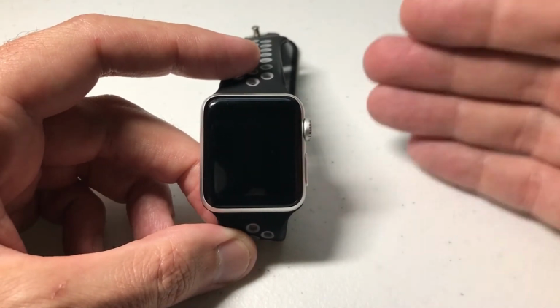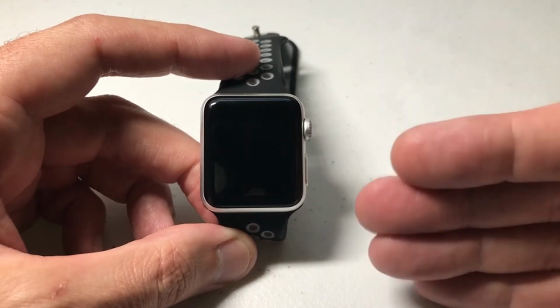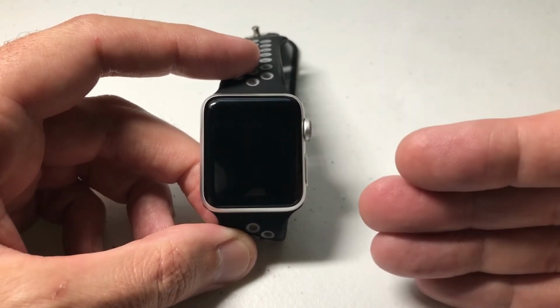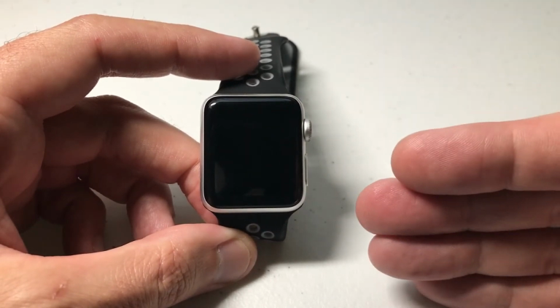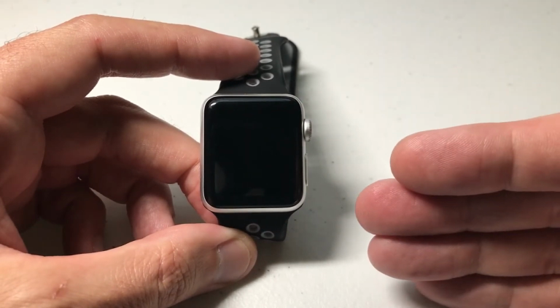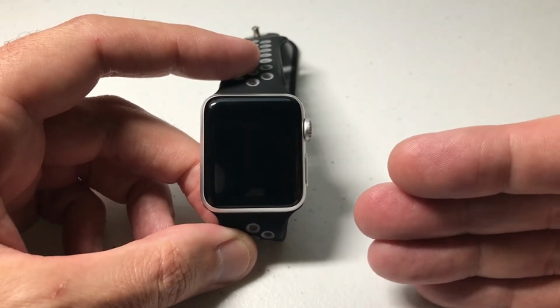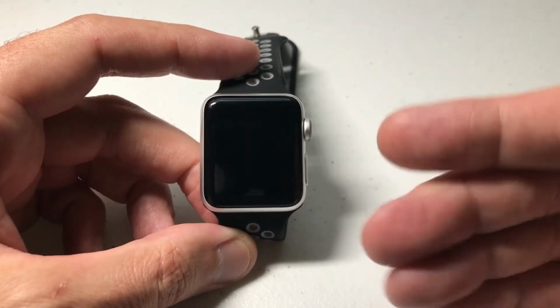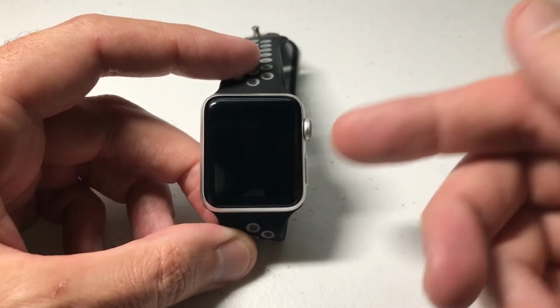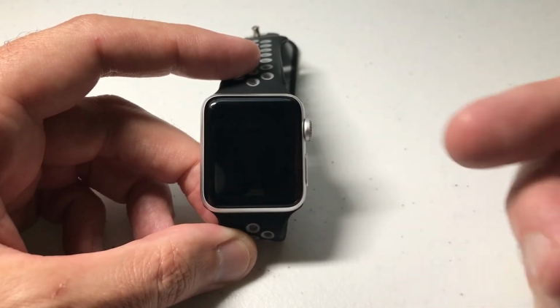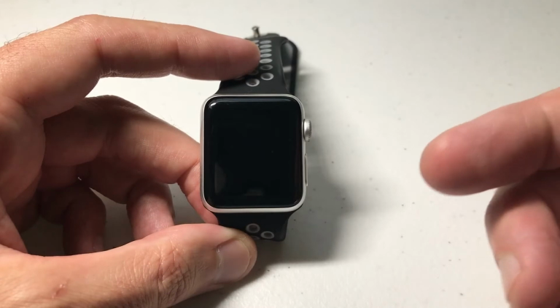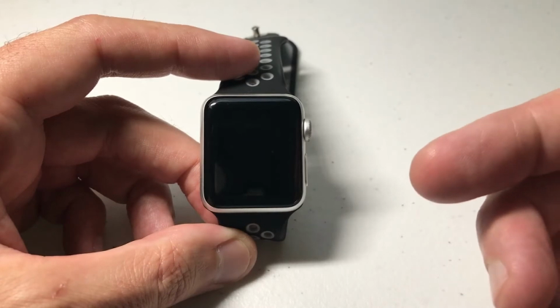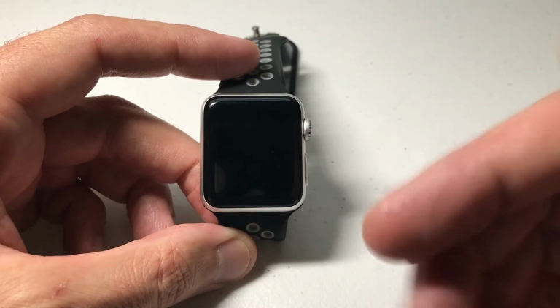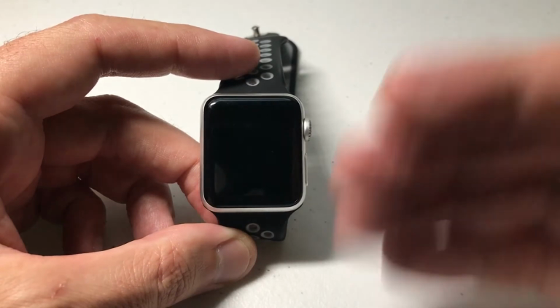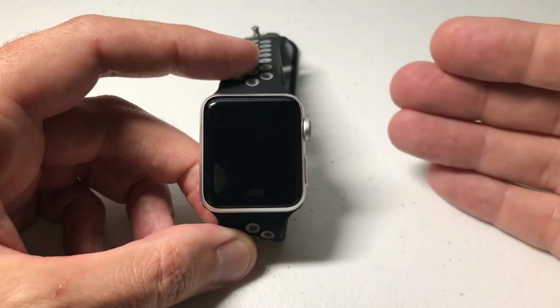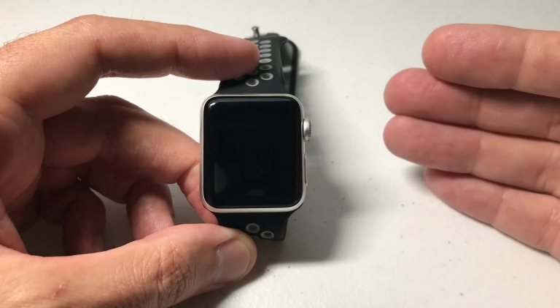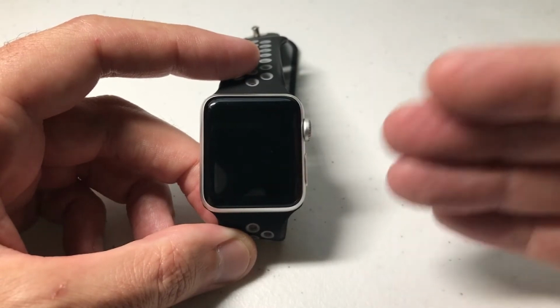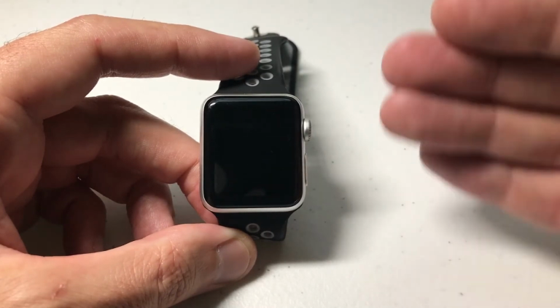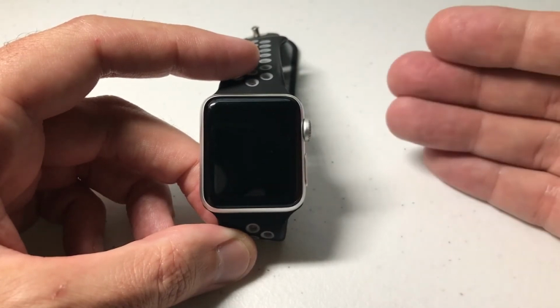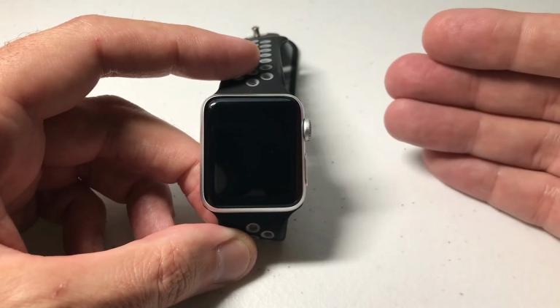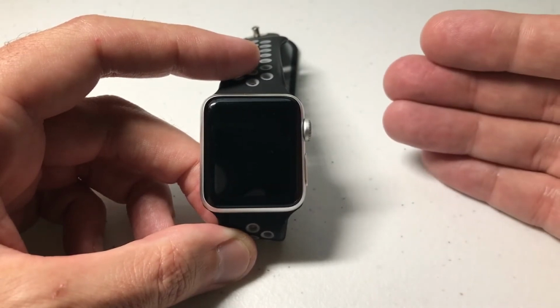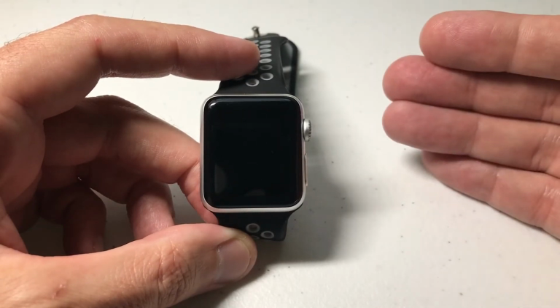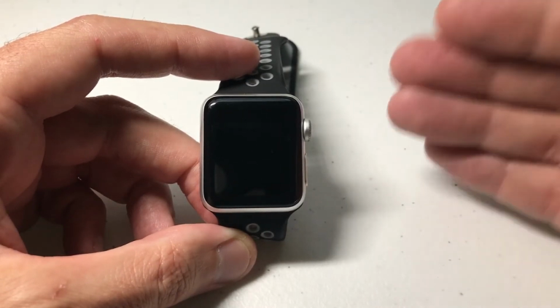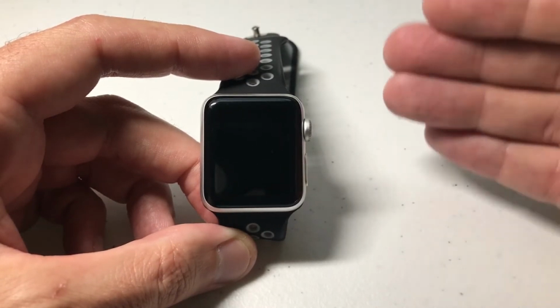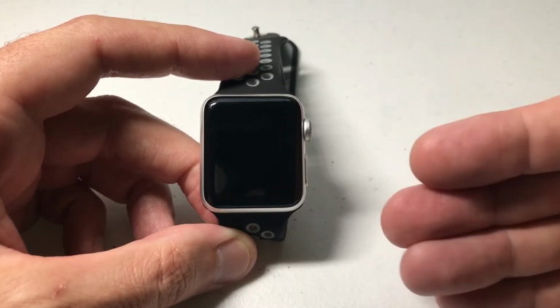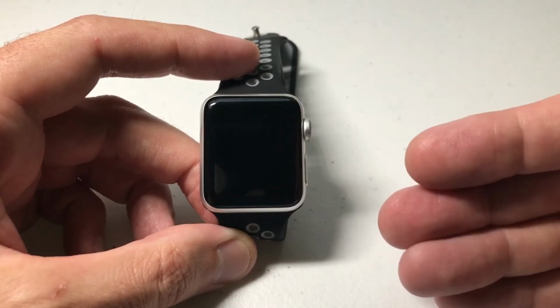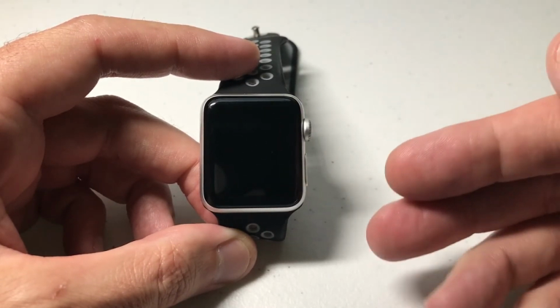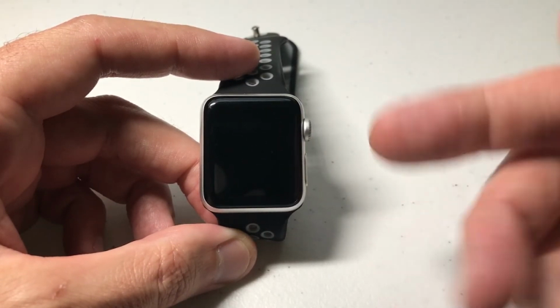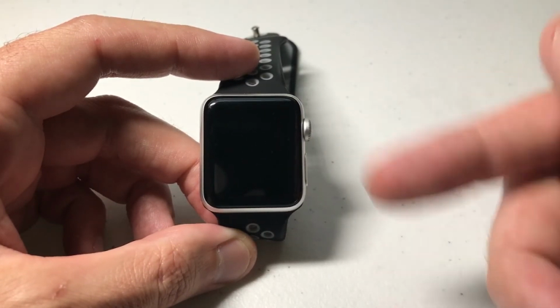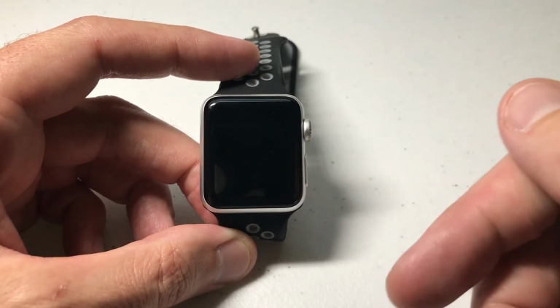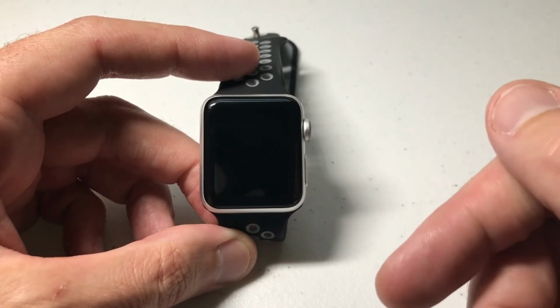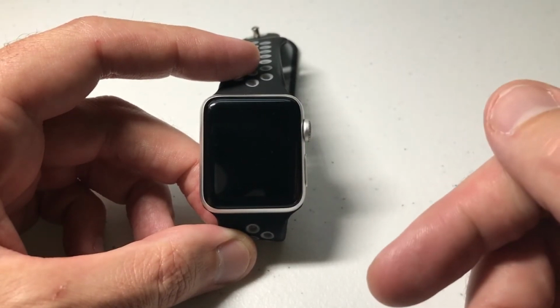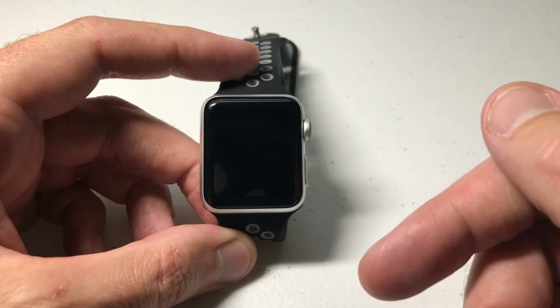Now as with most things on the Apple Watch, the easiest way to do it is get on your cell phone, go to the Apple Watch app, and you can adjust it there. But you can also do it on the watch.